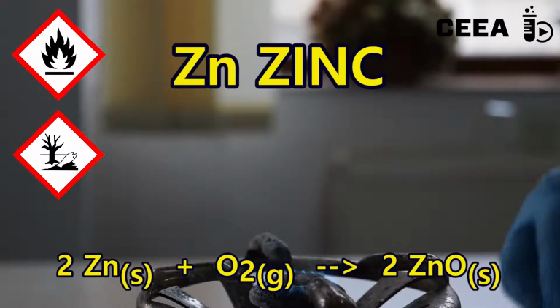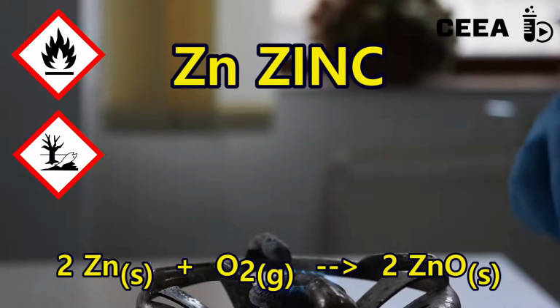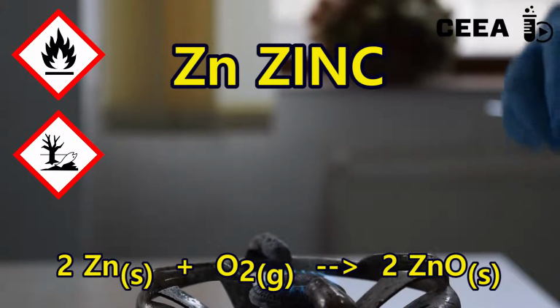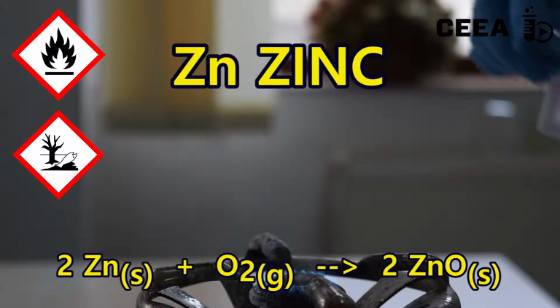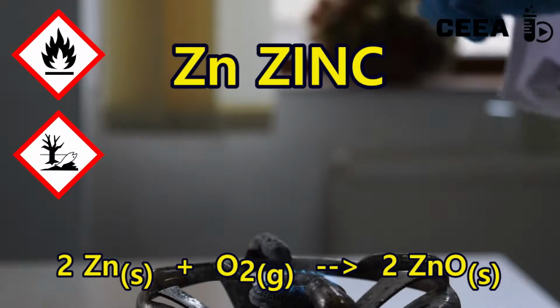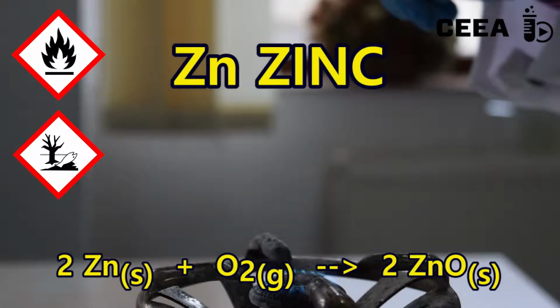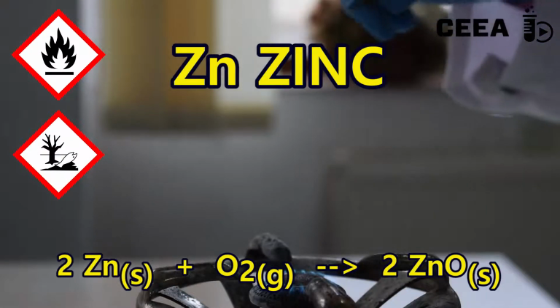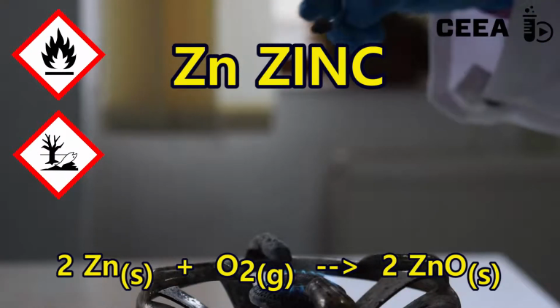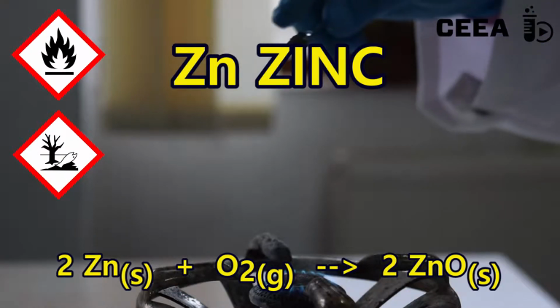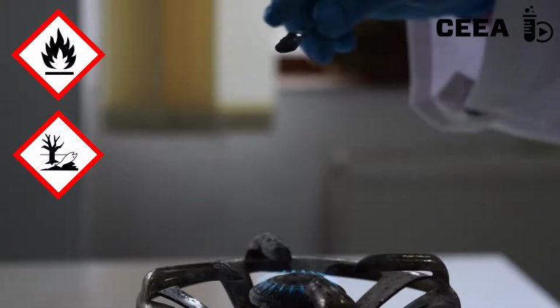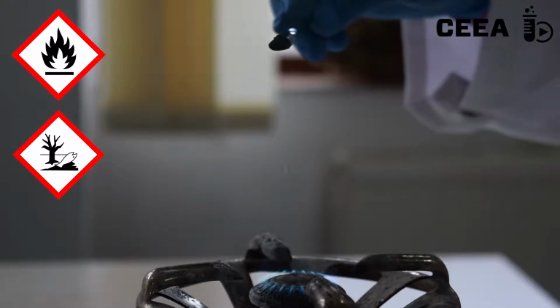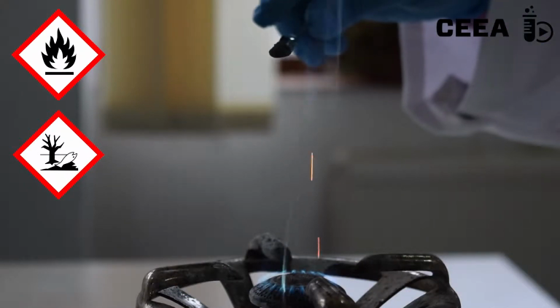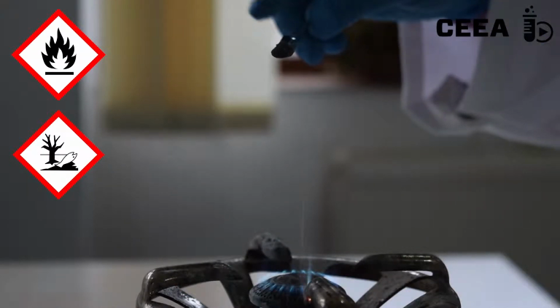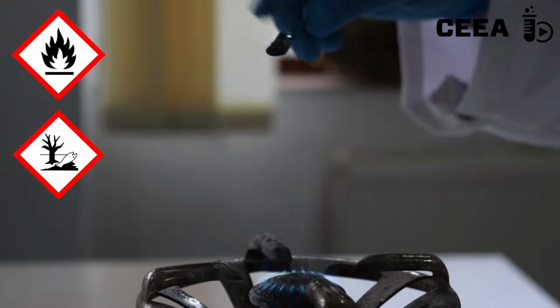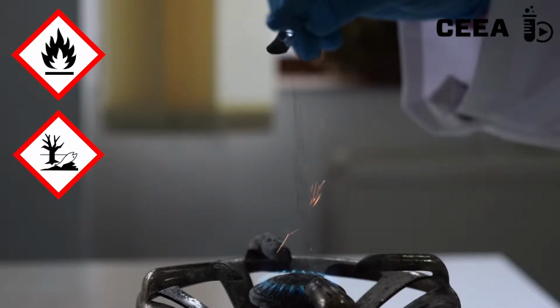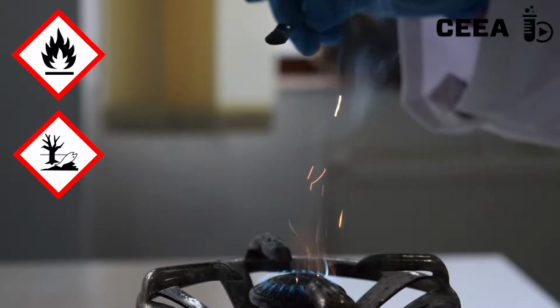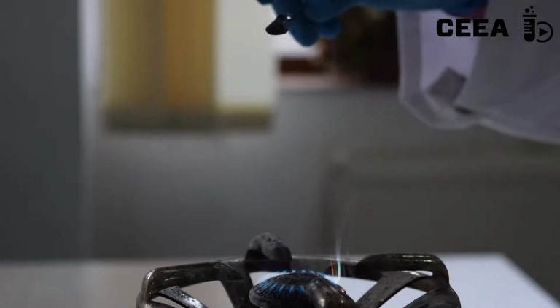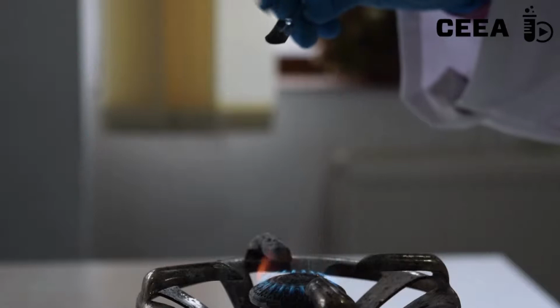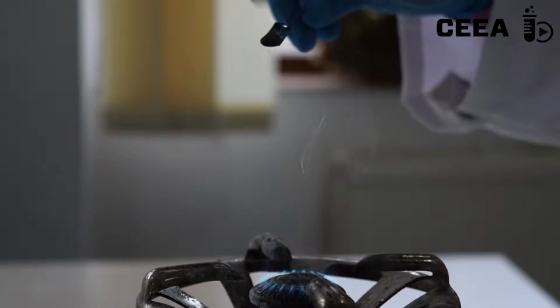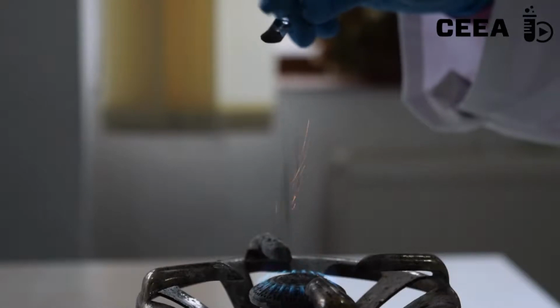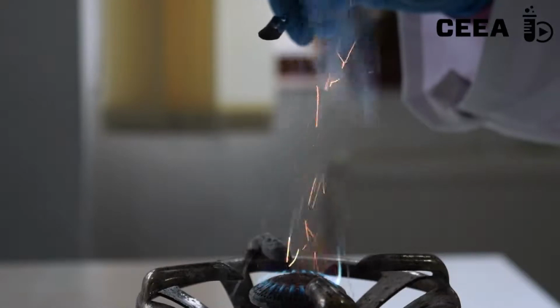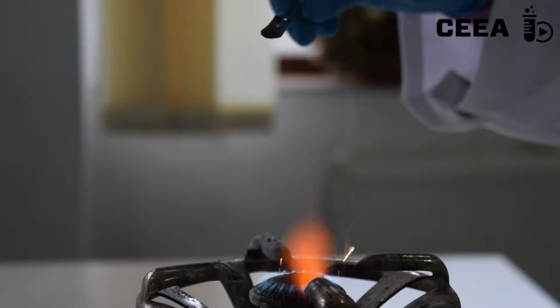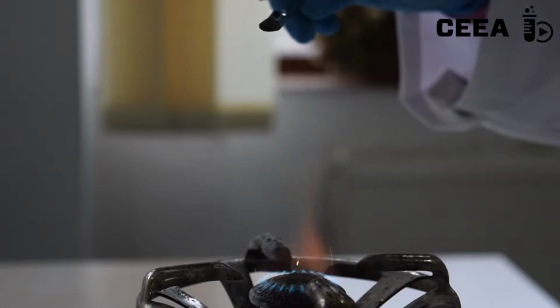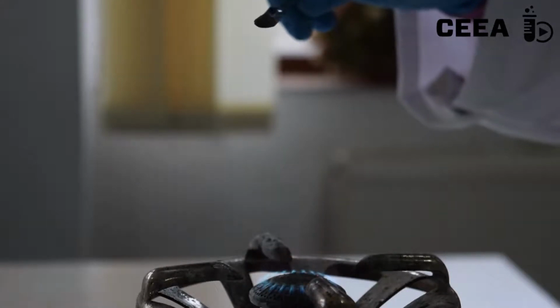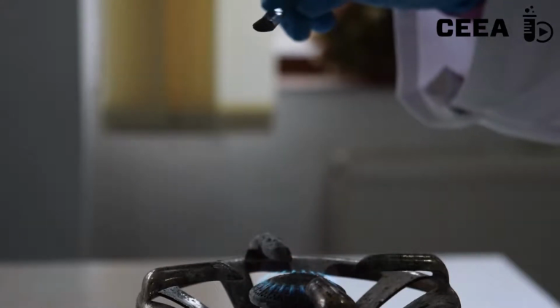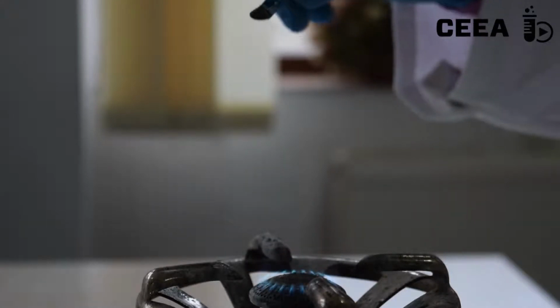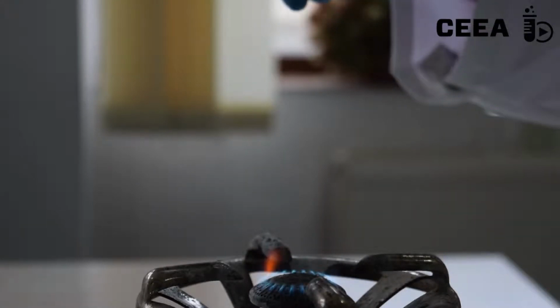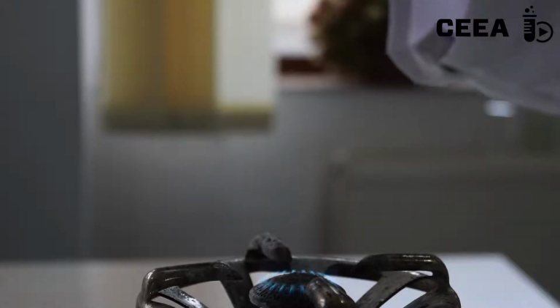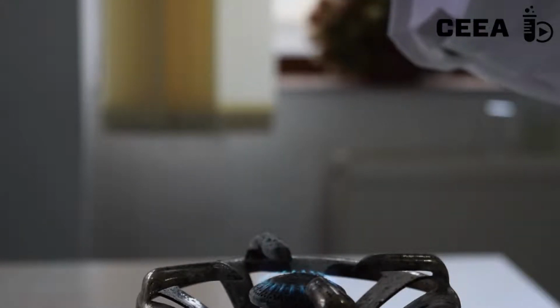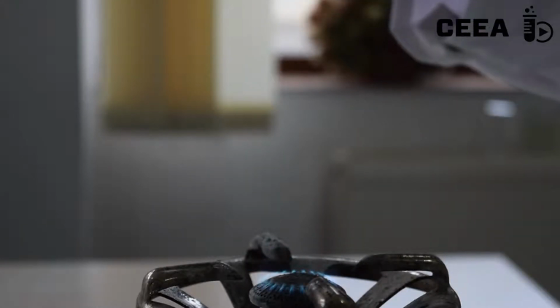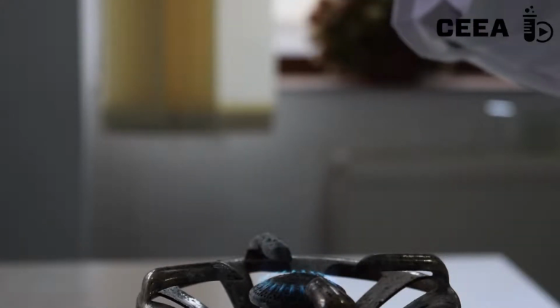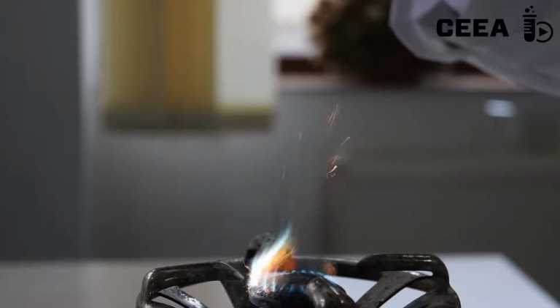Zinc shows whiter sparks when zinc dust is poured on a flame.